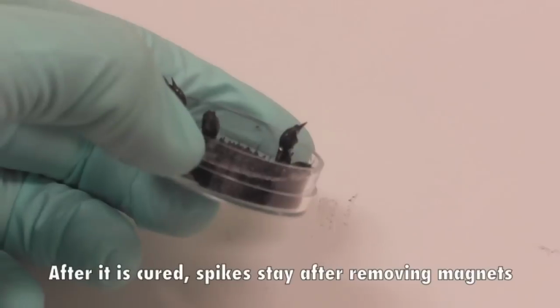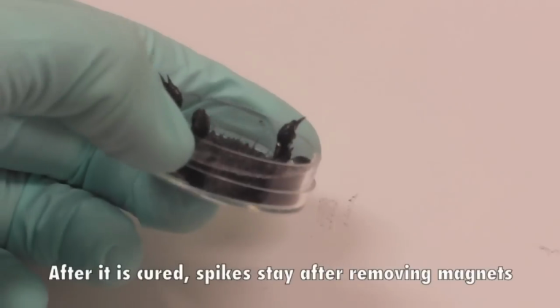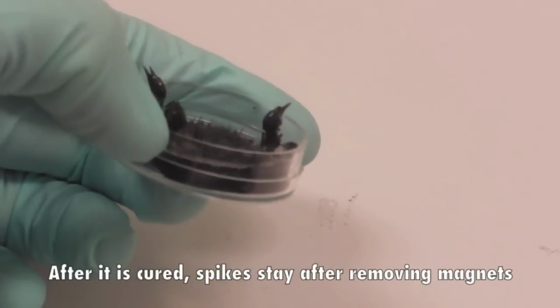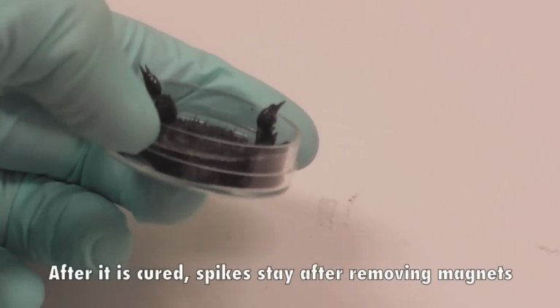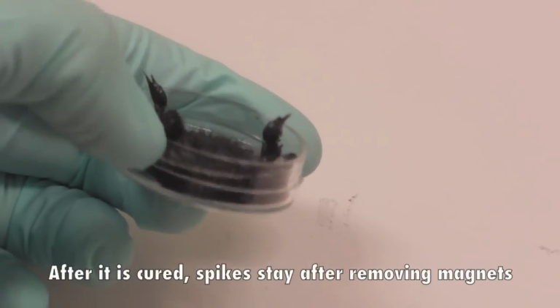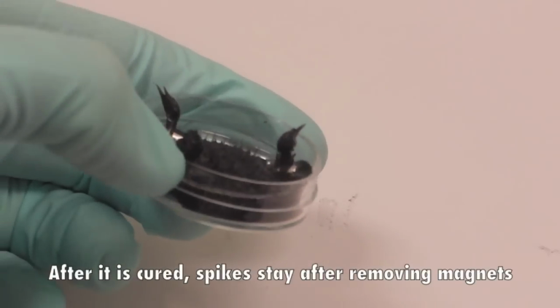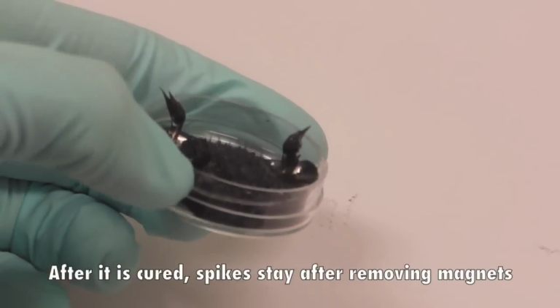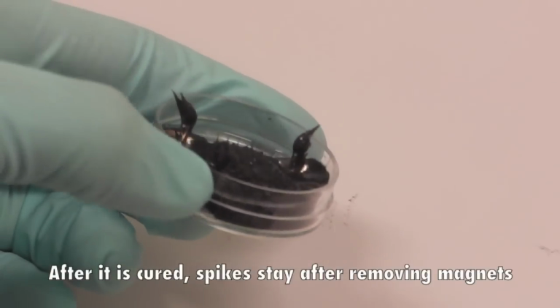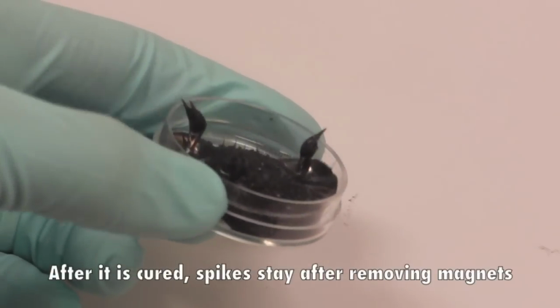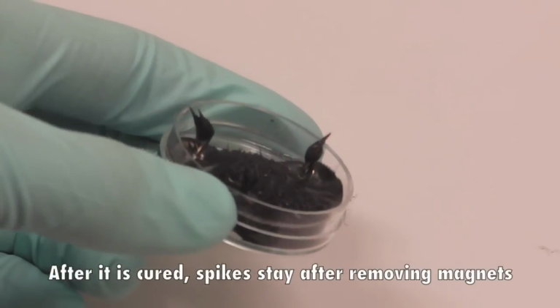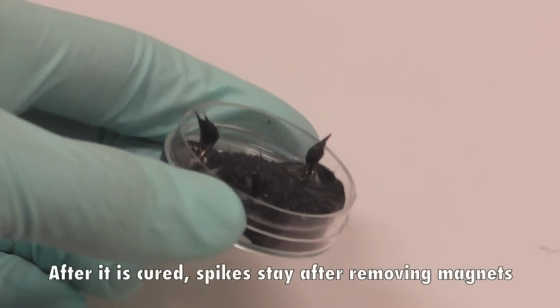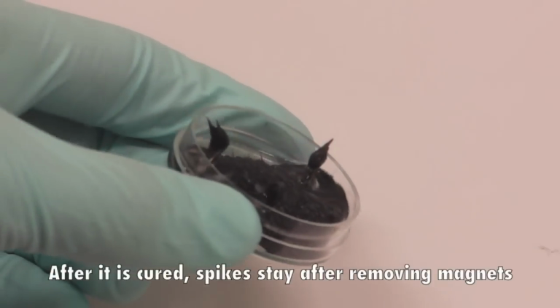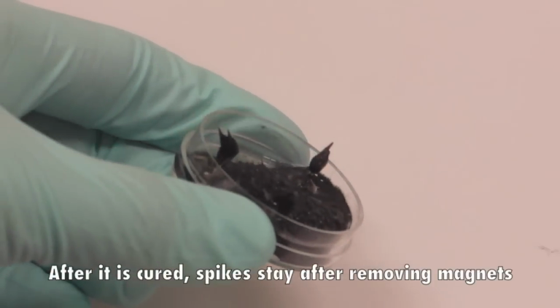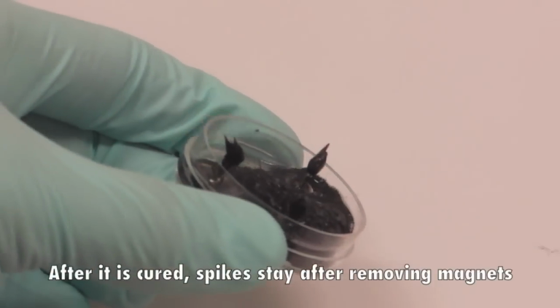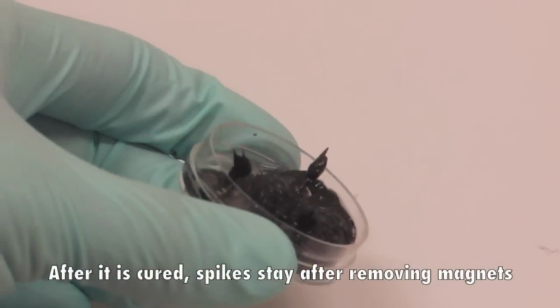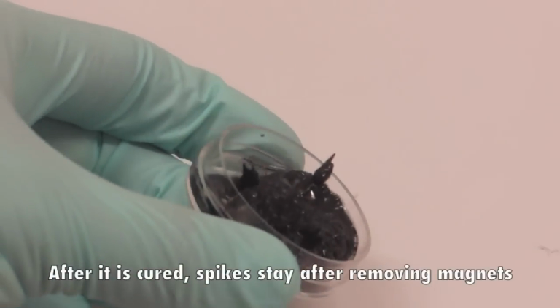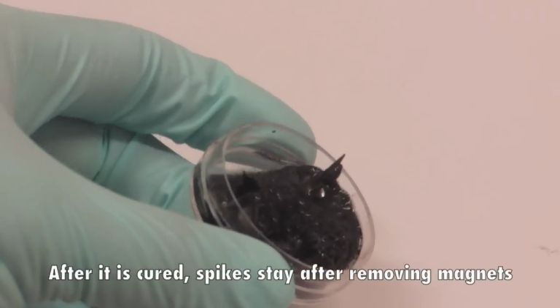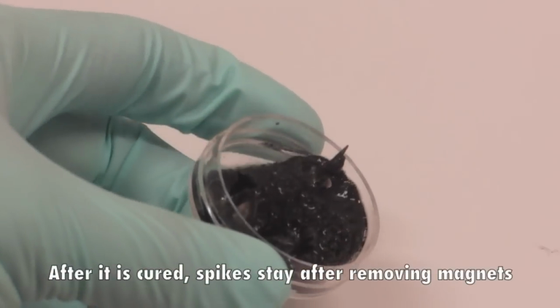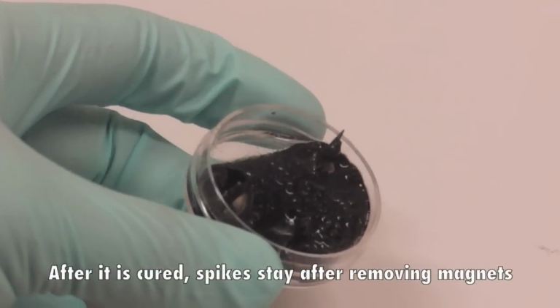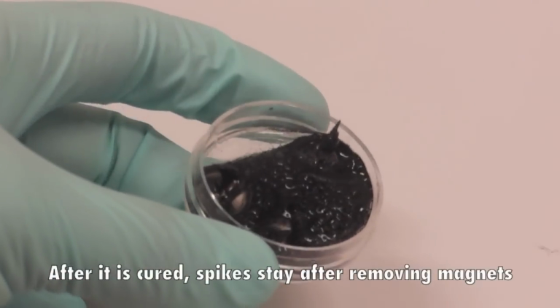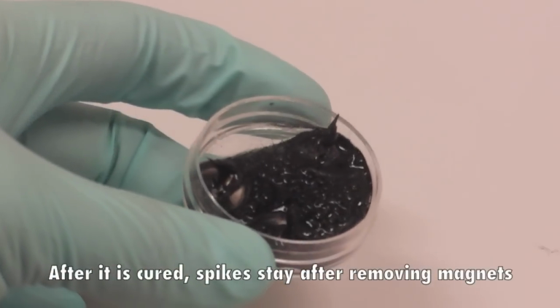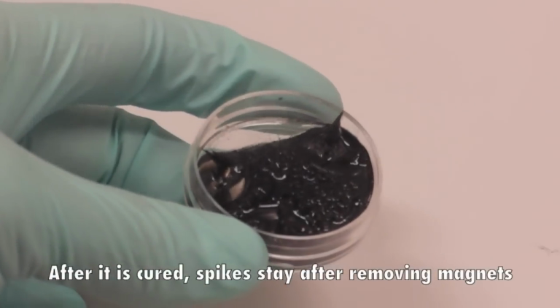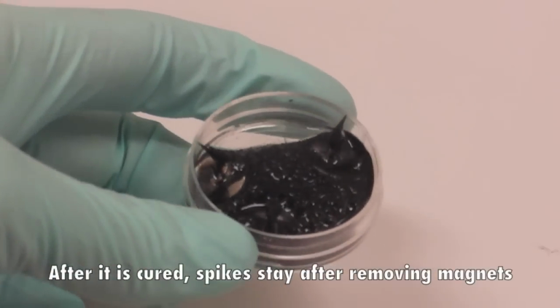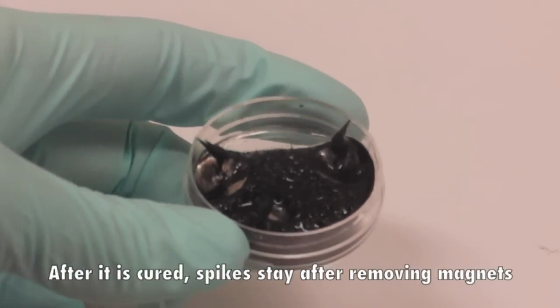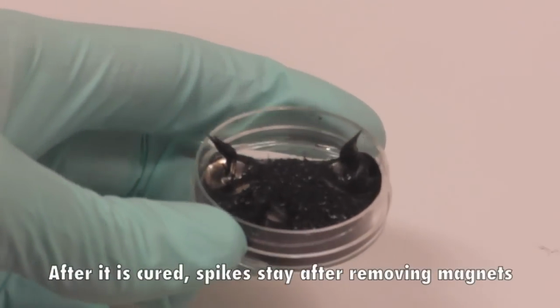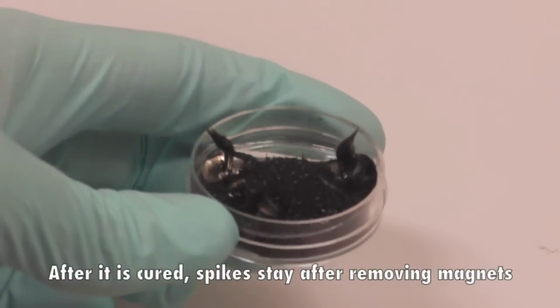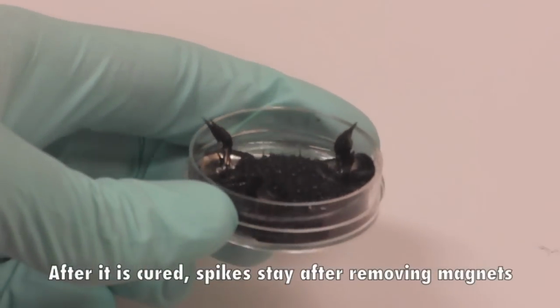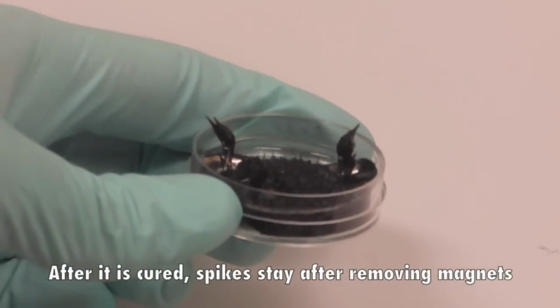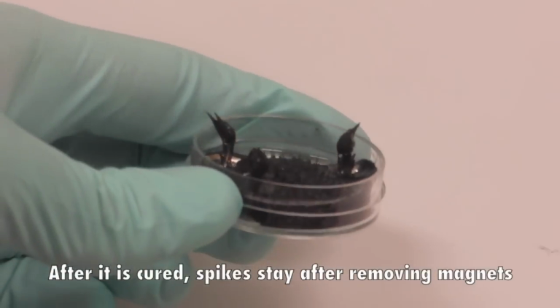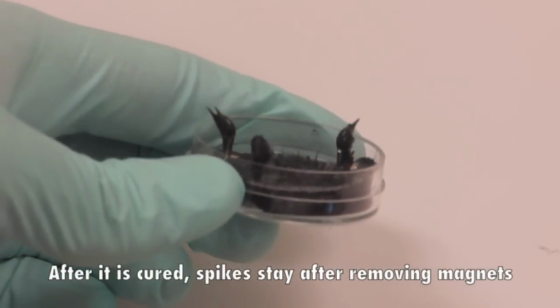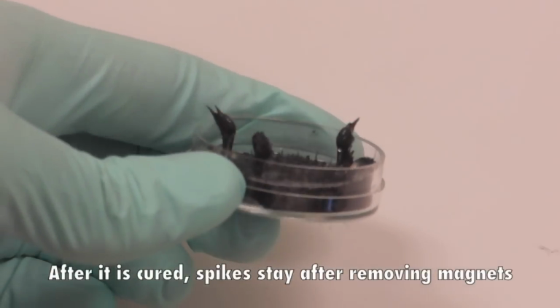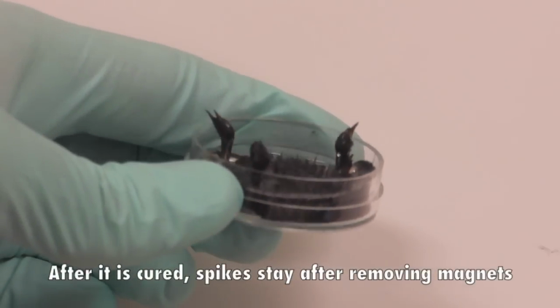After it is cured, the spikes stay even after removing the magnet — you can see the field lines preserved in the material.